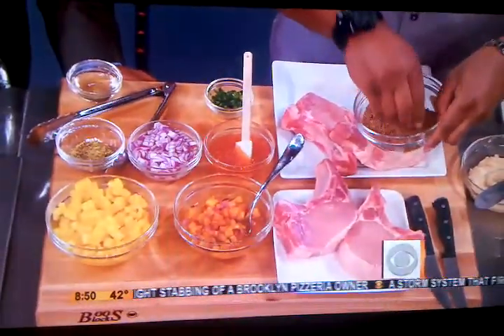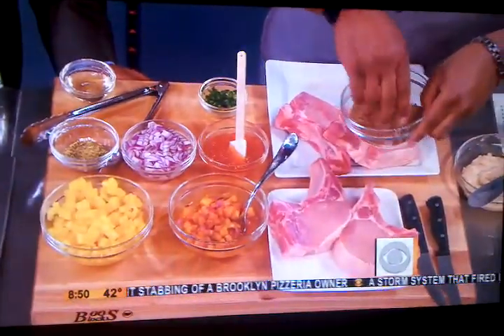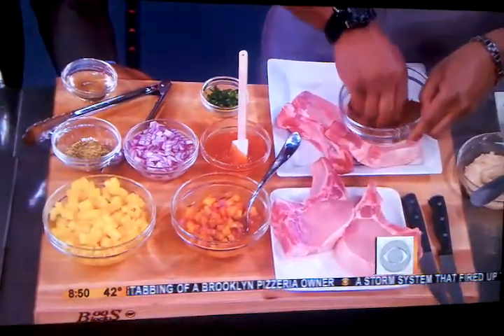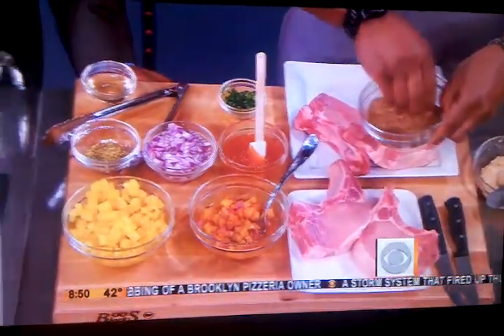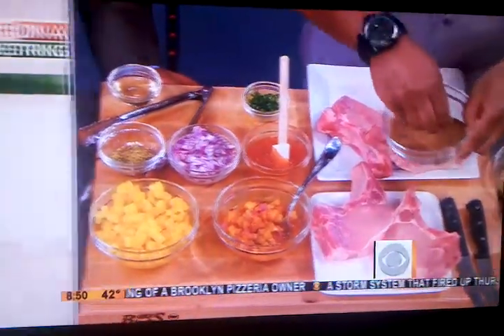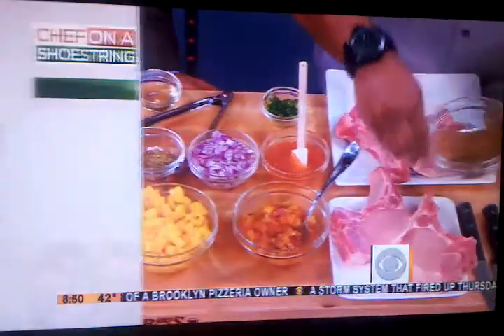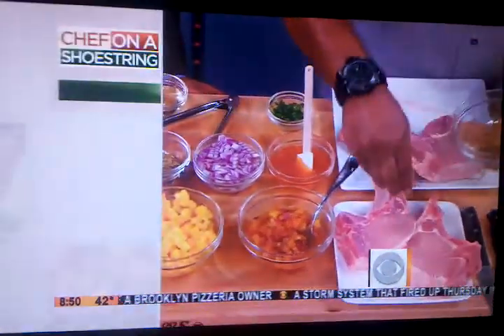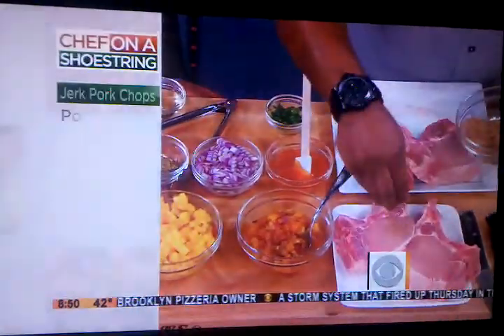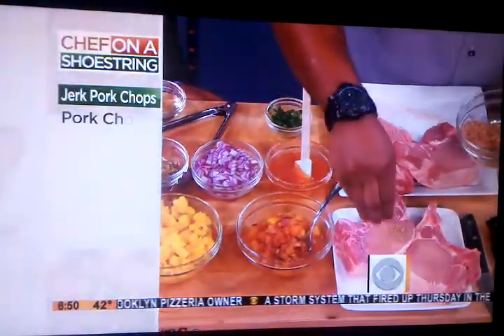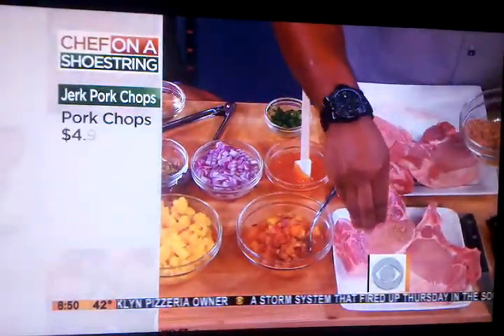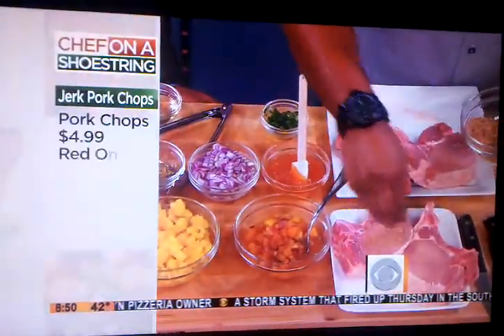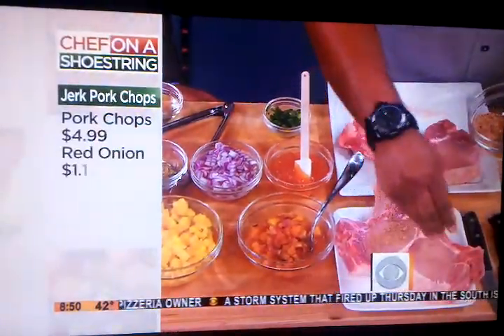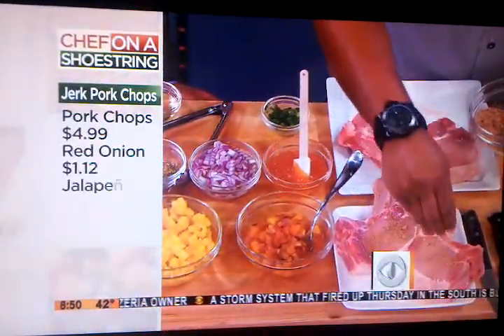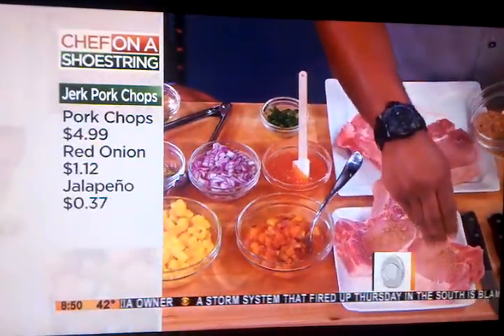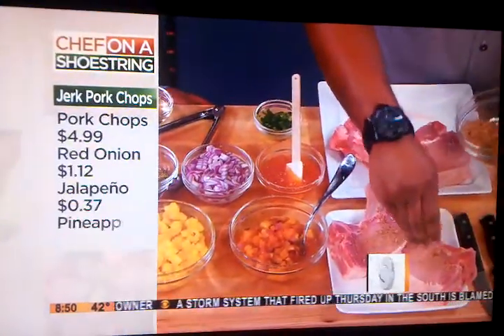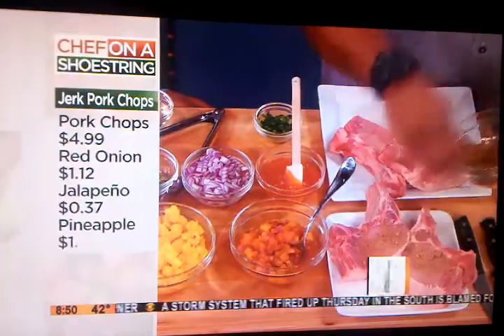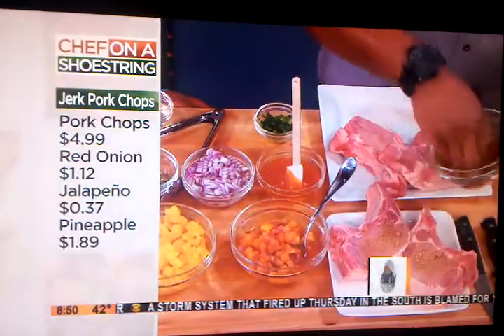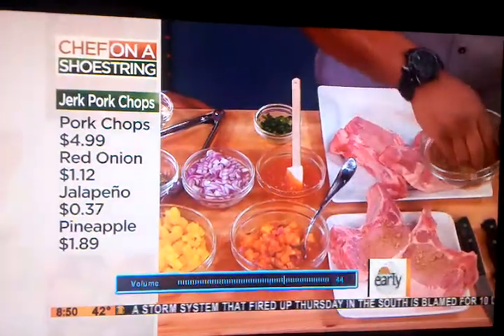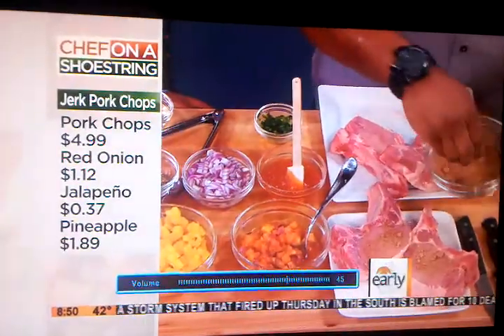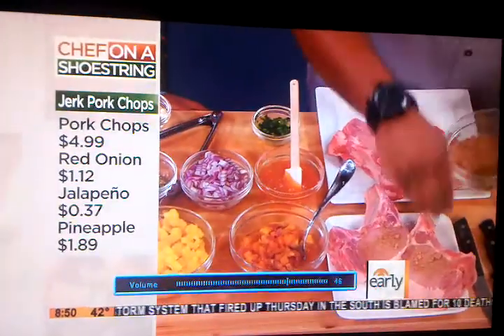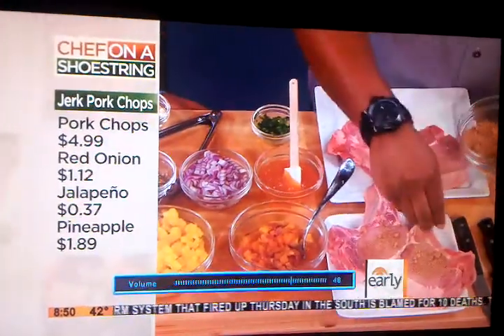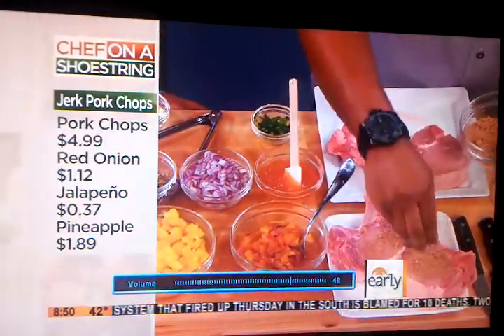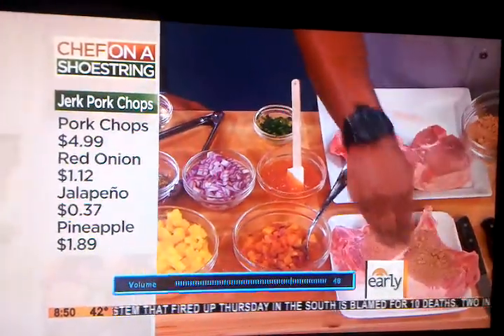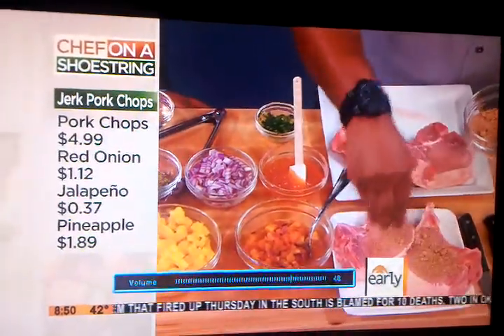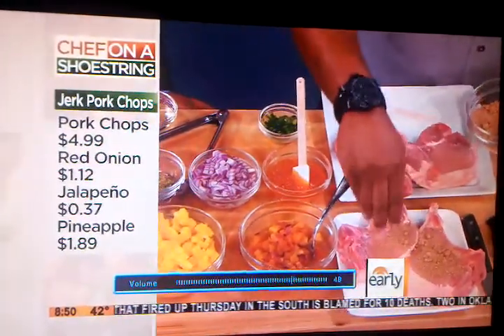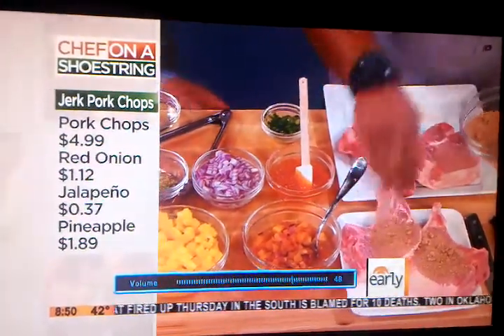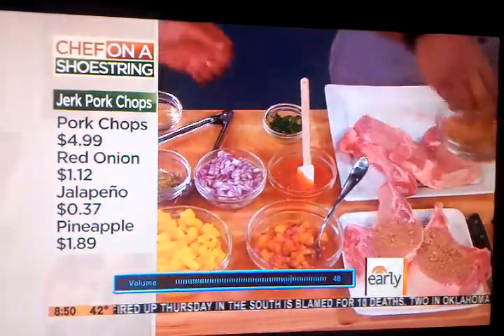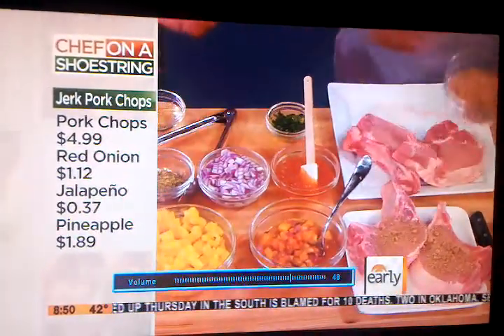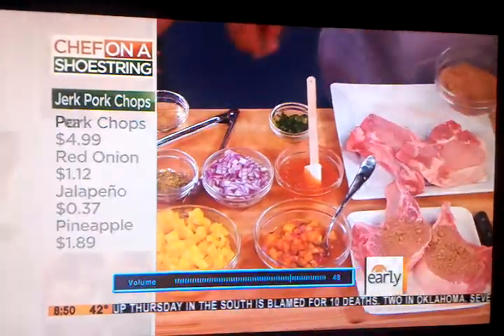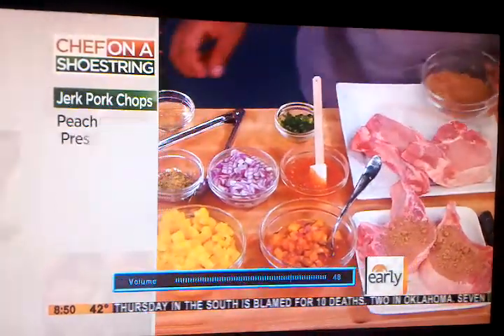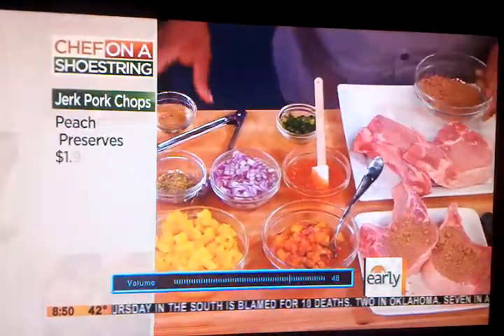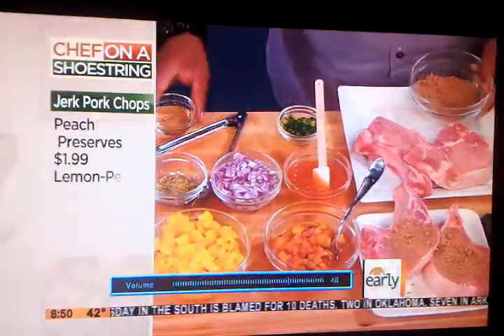Some cayenne pepper, nutmeg, allspice — all the spices and things that you would find in a jerk spice. I got a little bit of oil here.